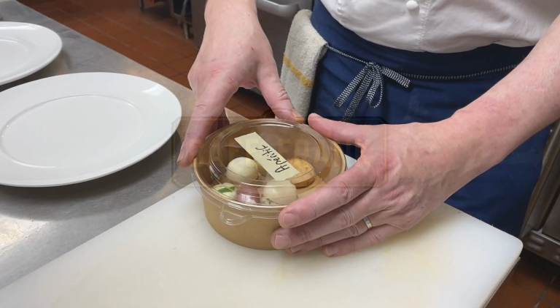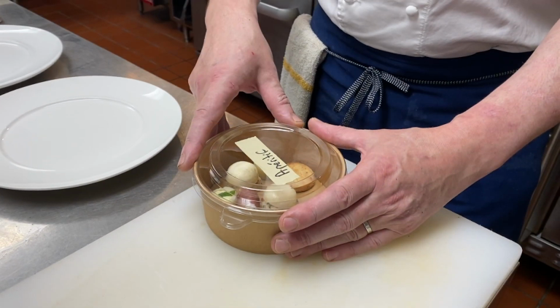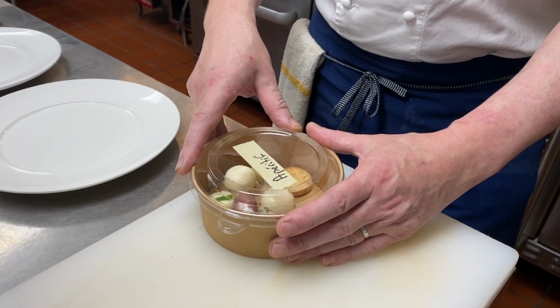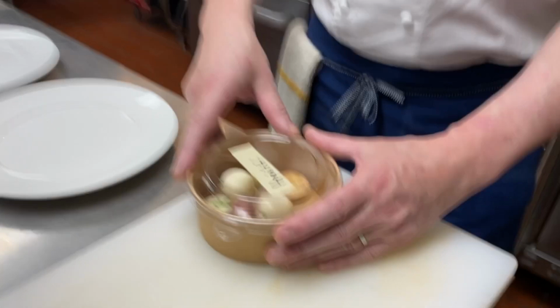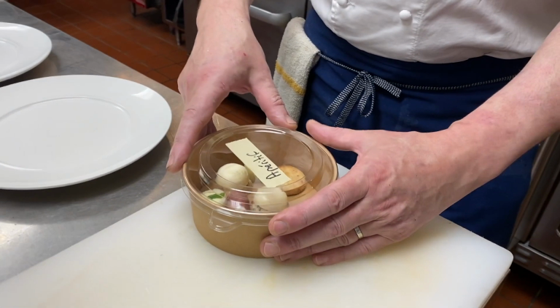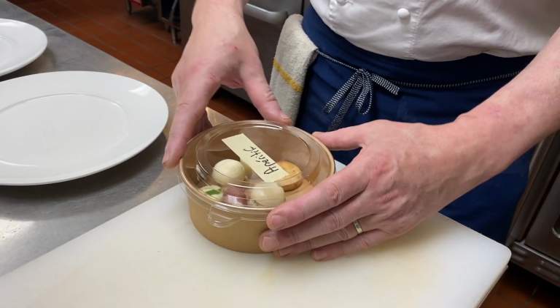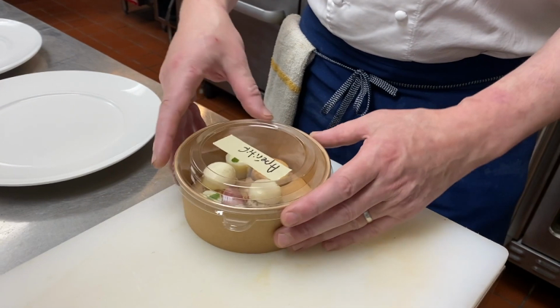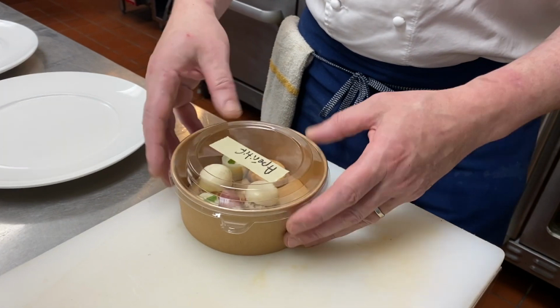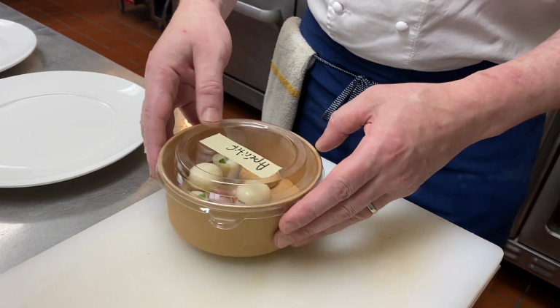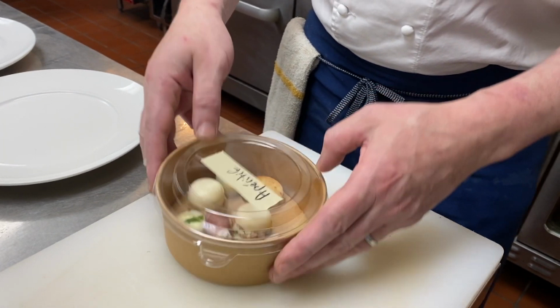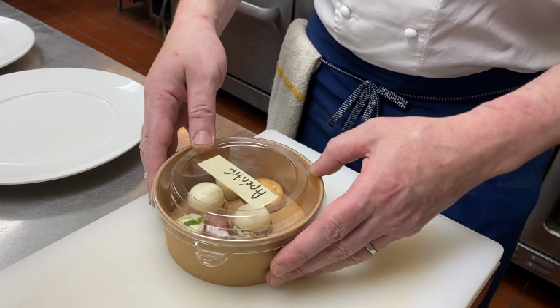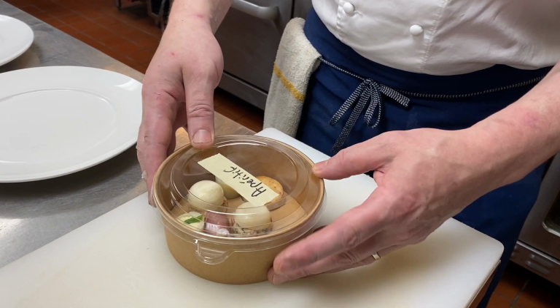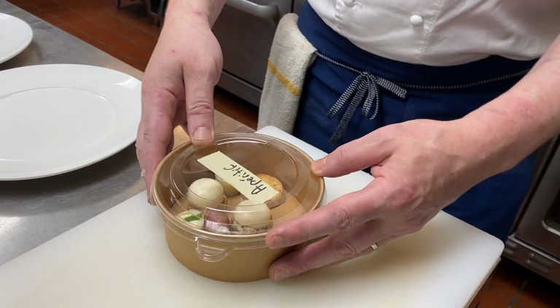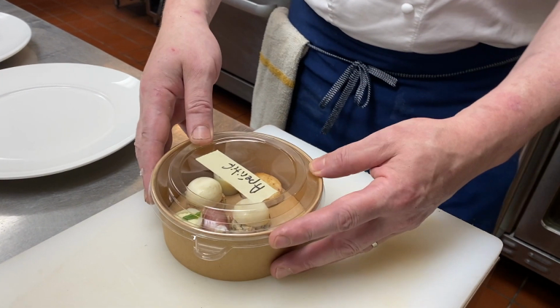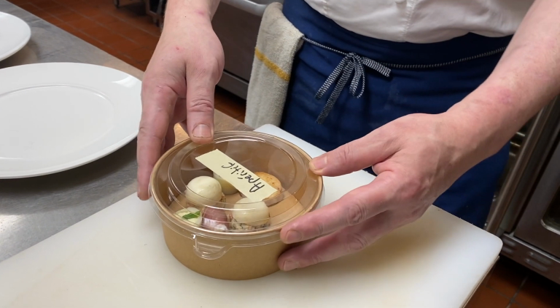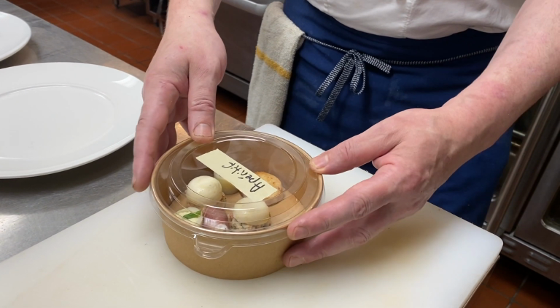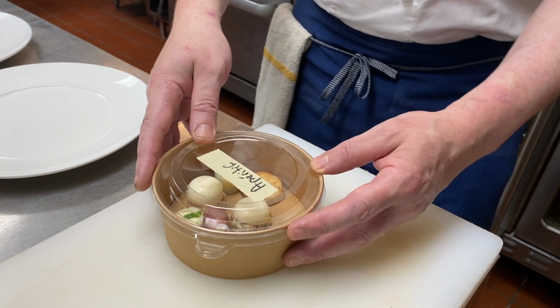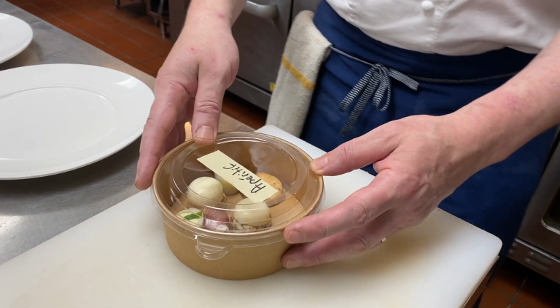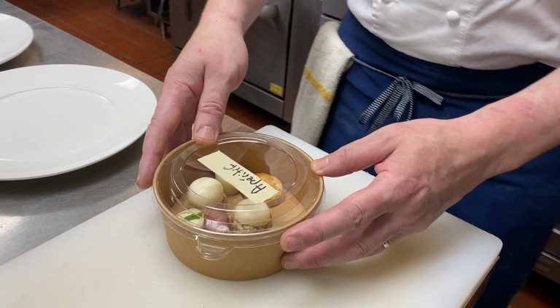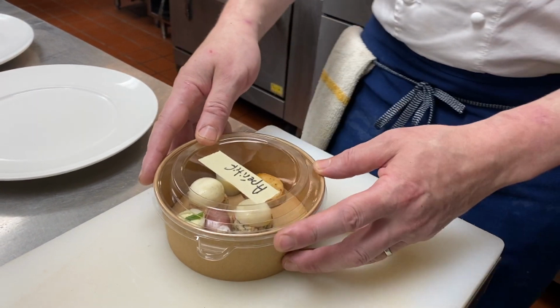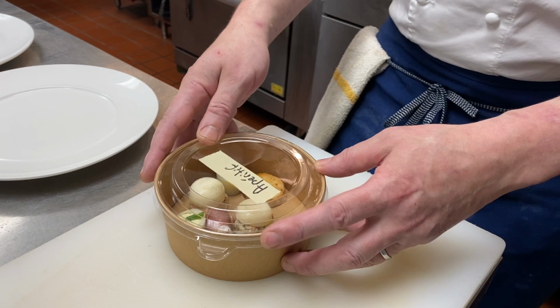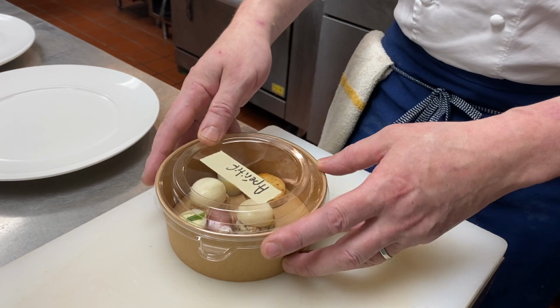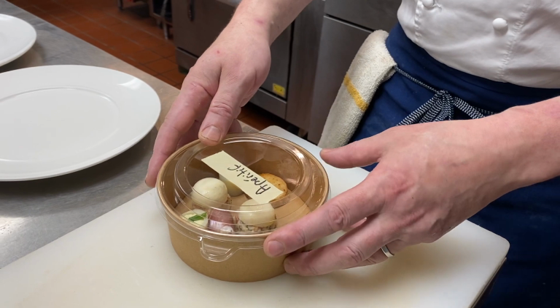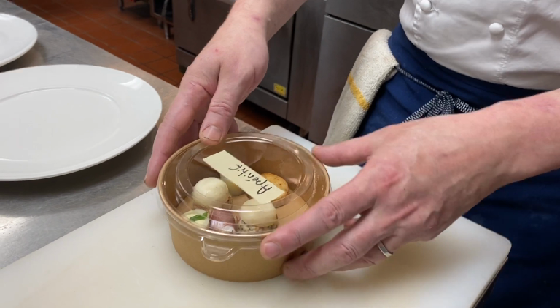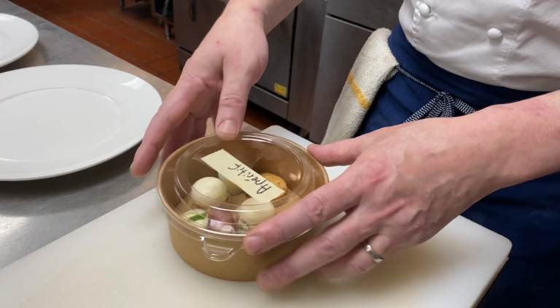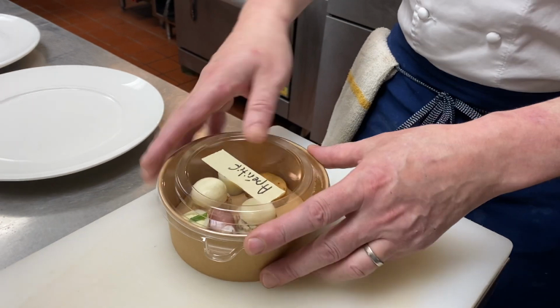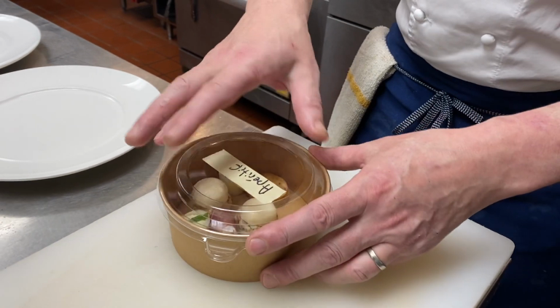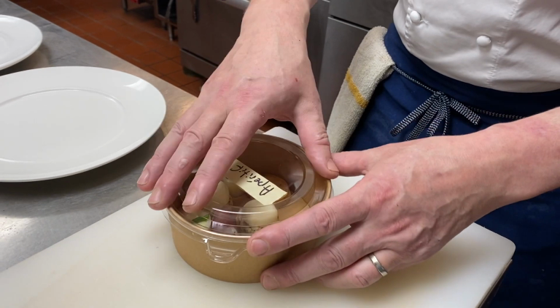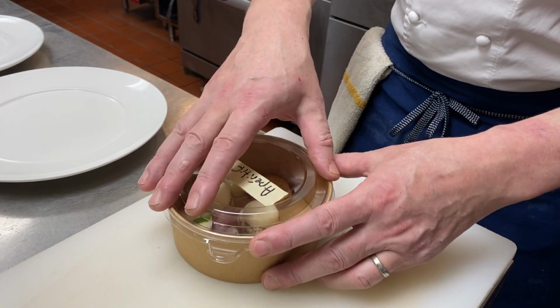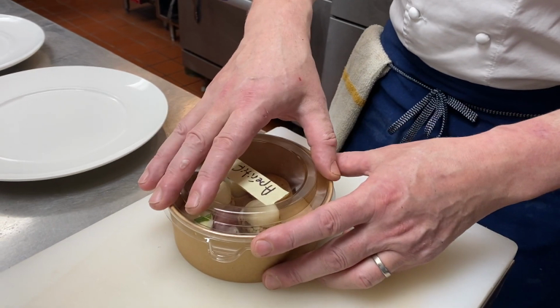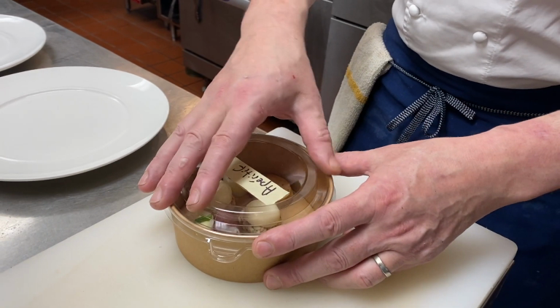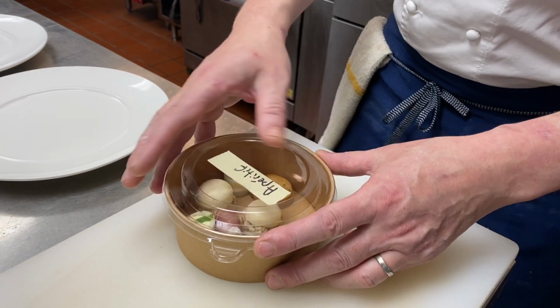The aperitif needs no preparation and can be enjoyed with a glass of wine before dinner.